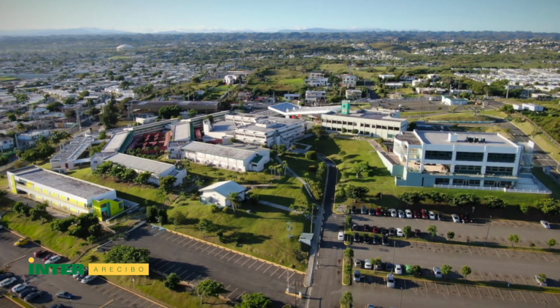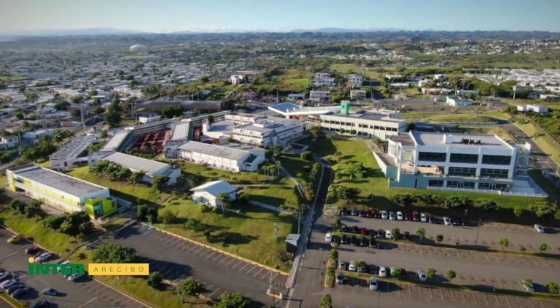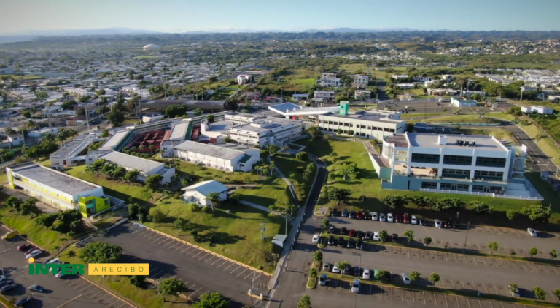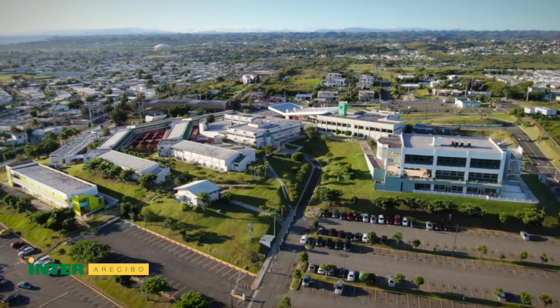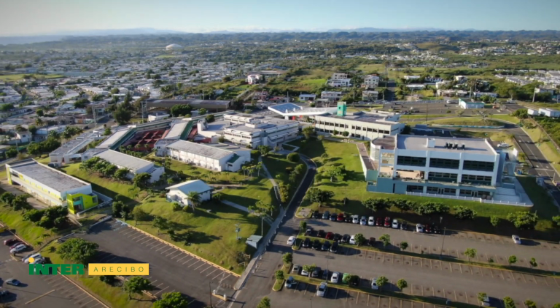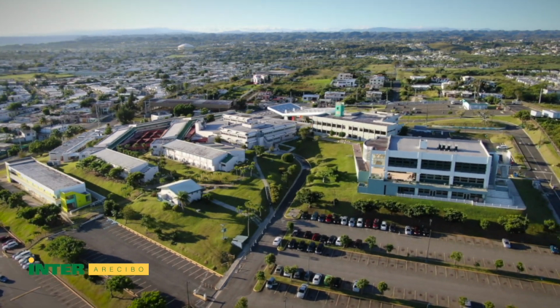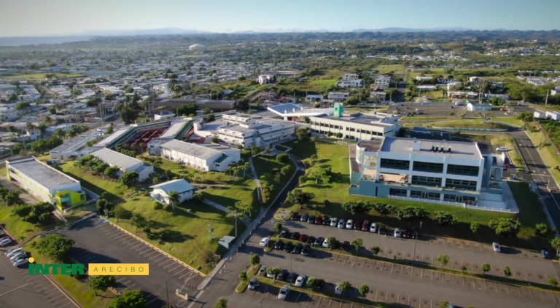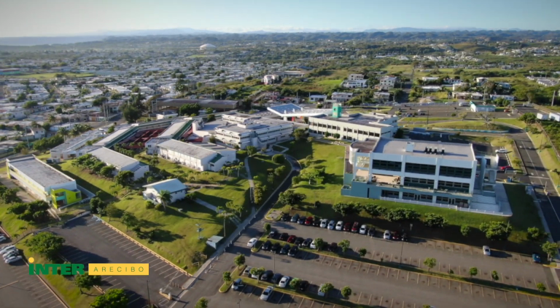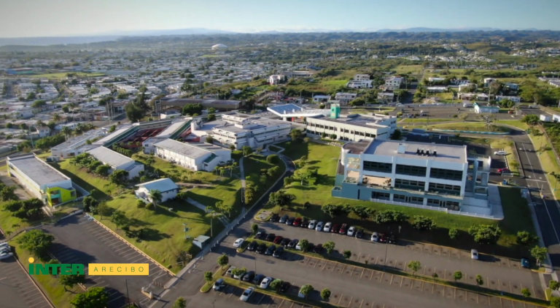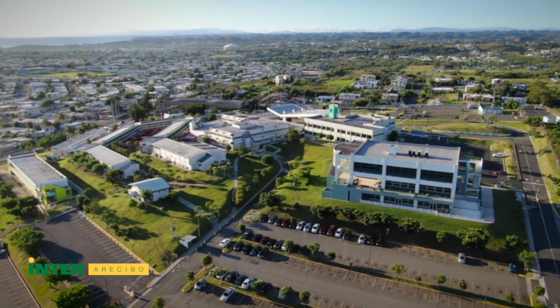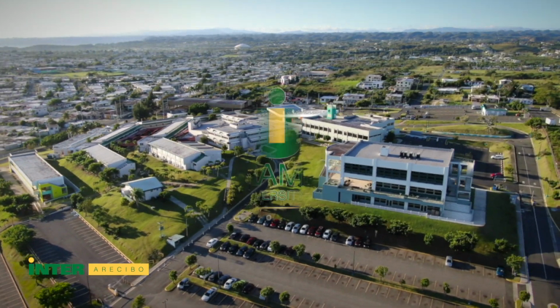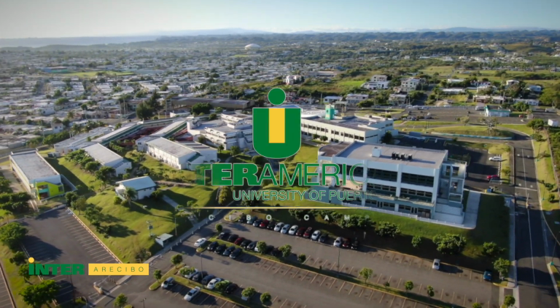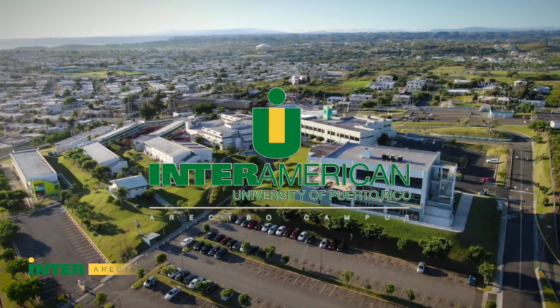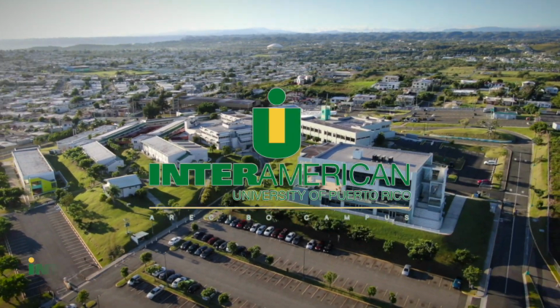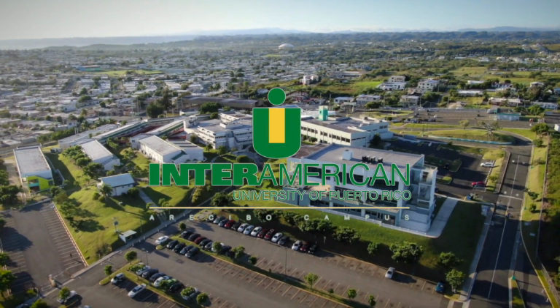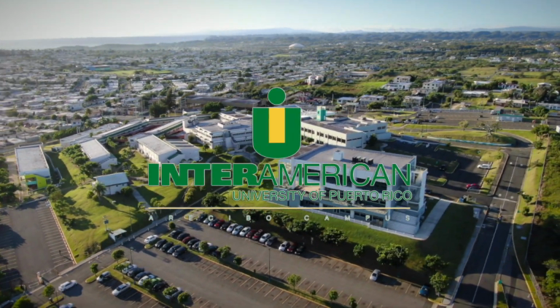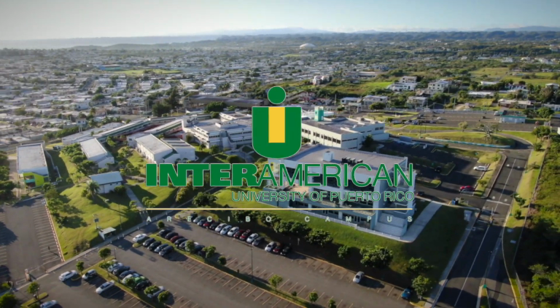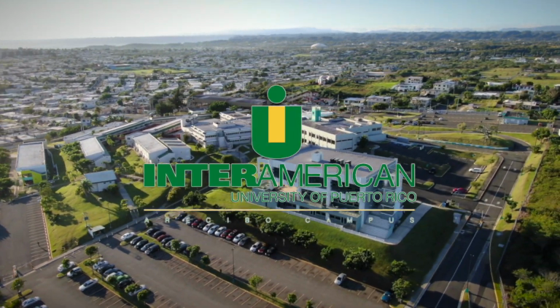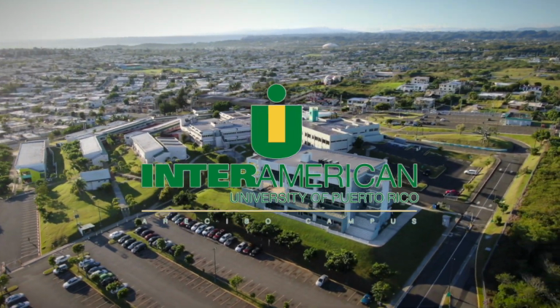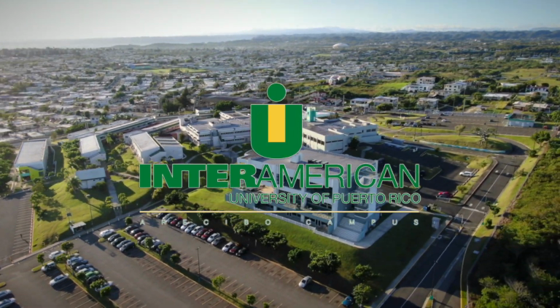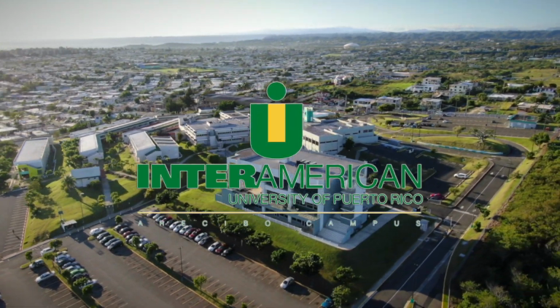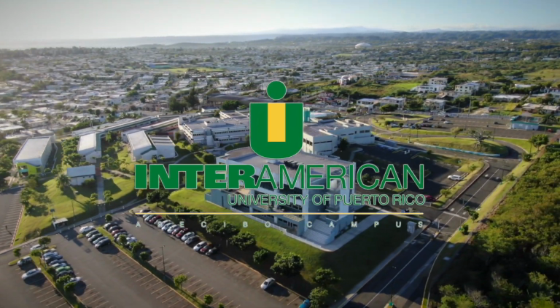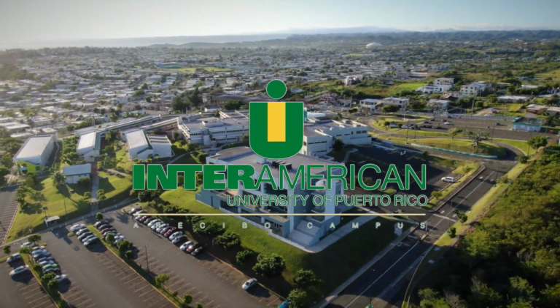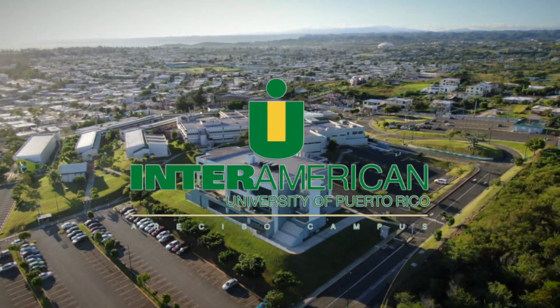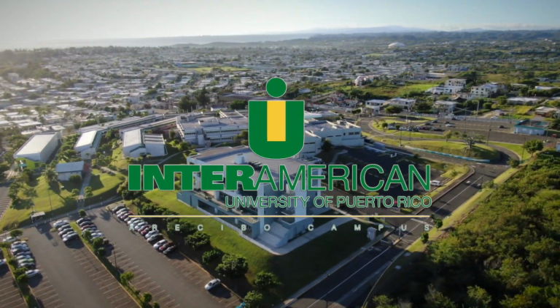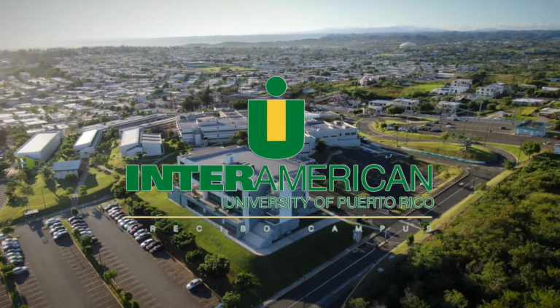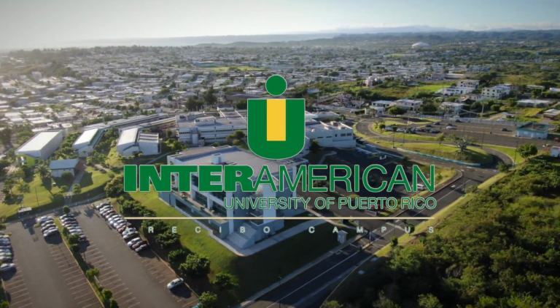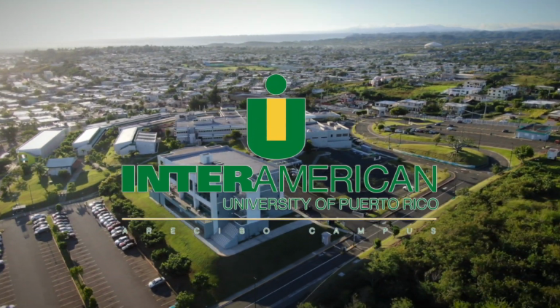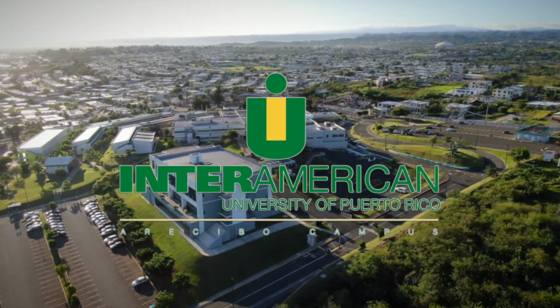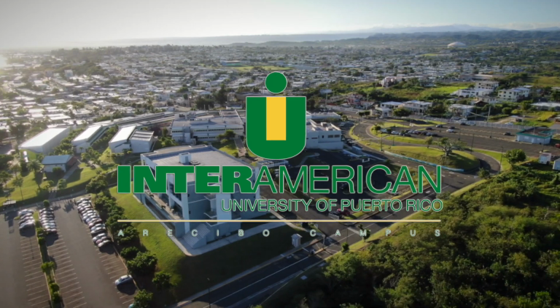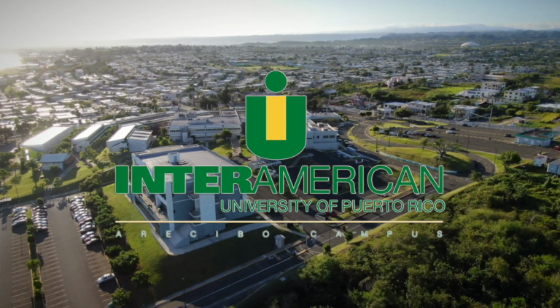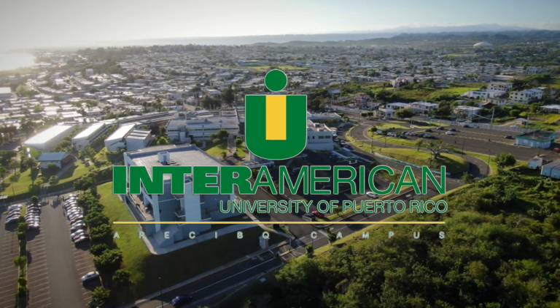We are Inter-American University of Puerto Rico, Arecibo Campus.